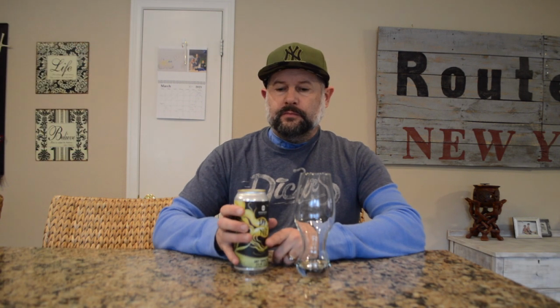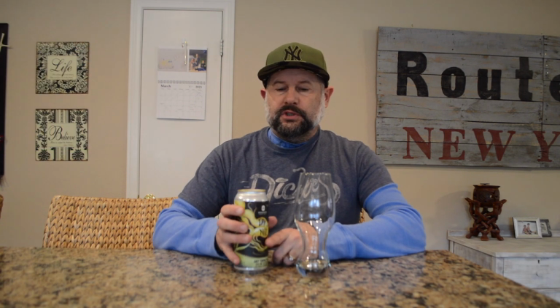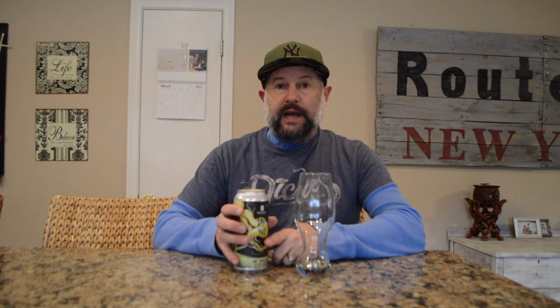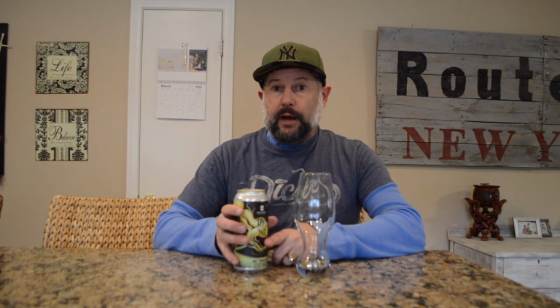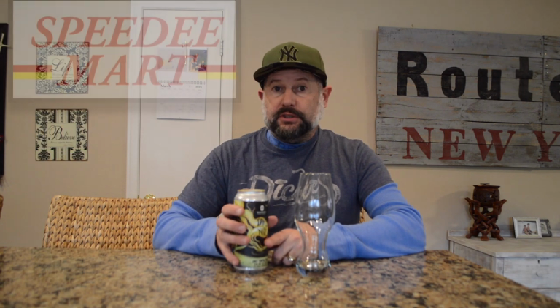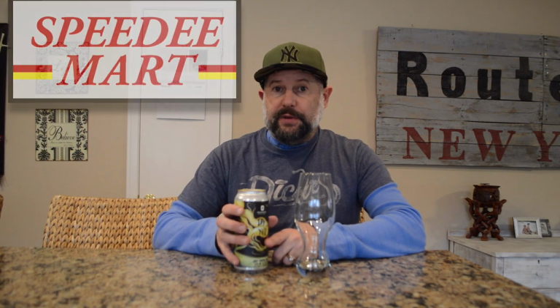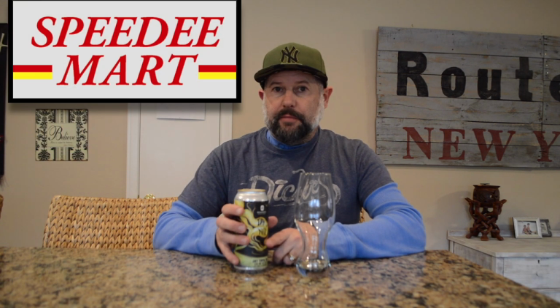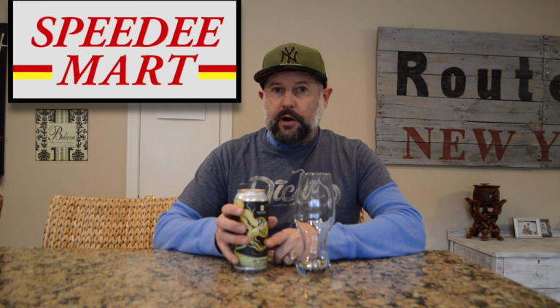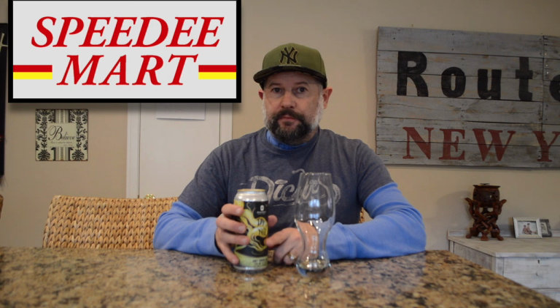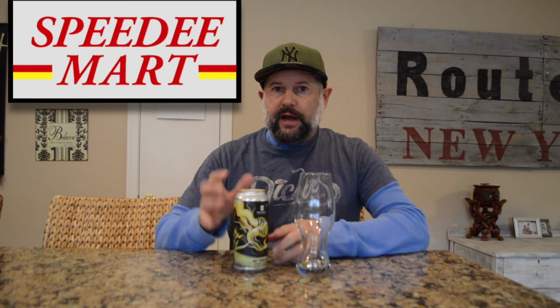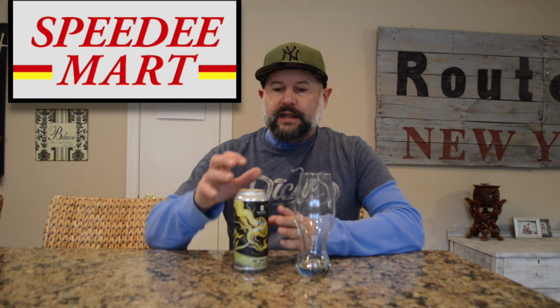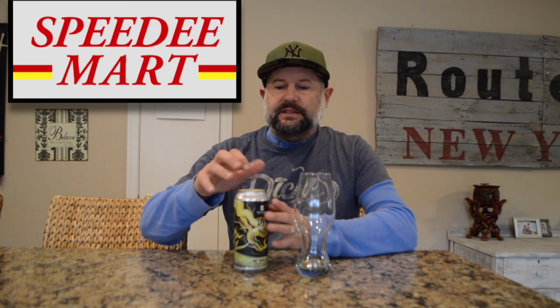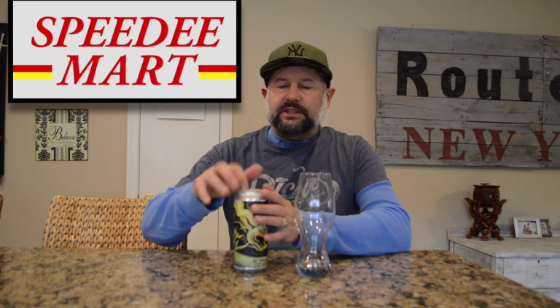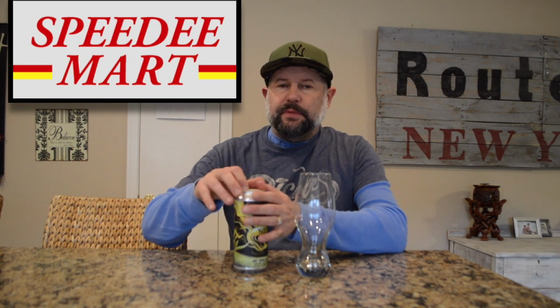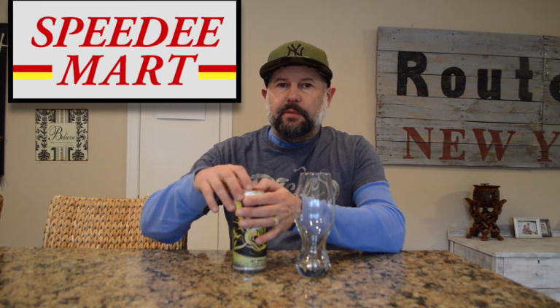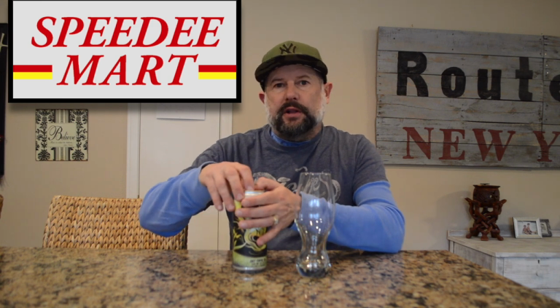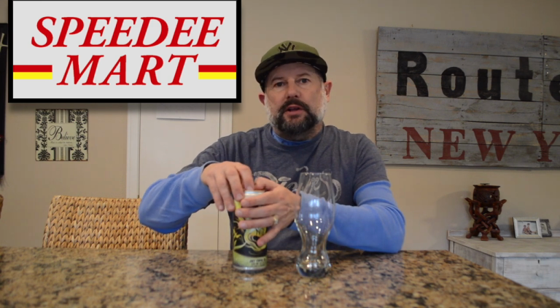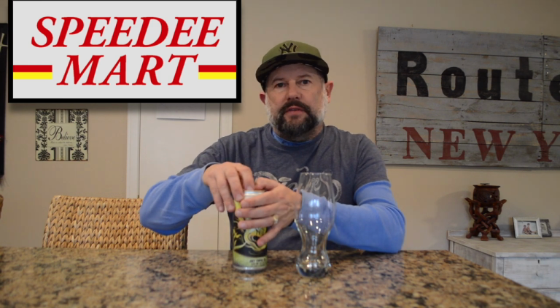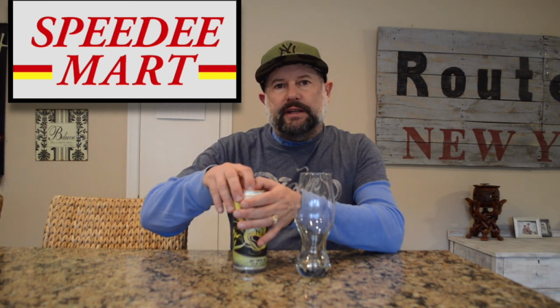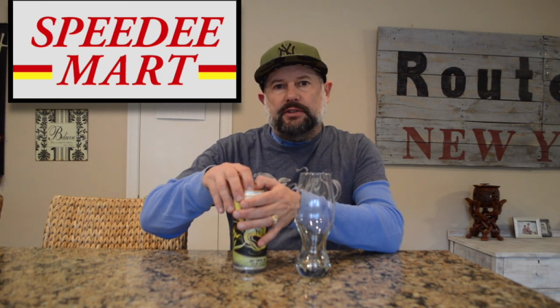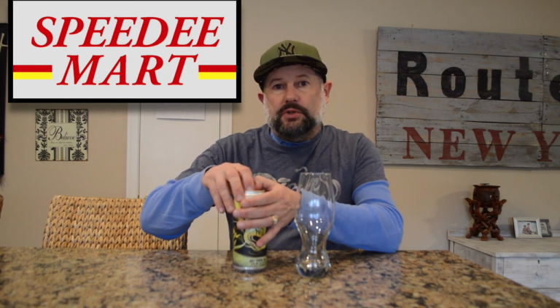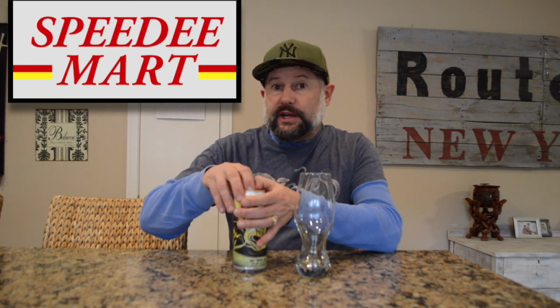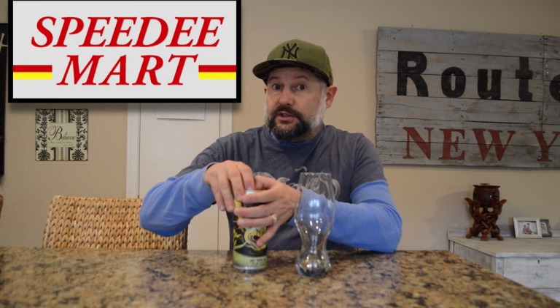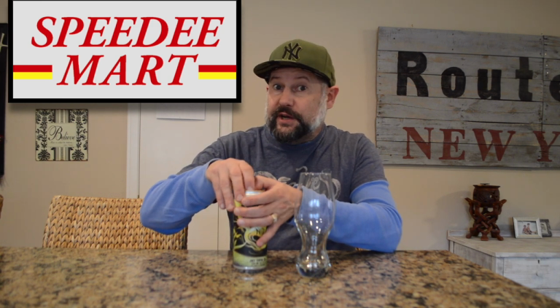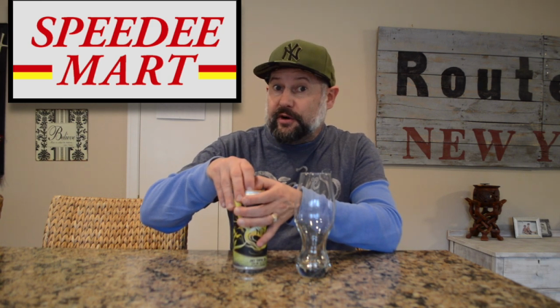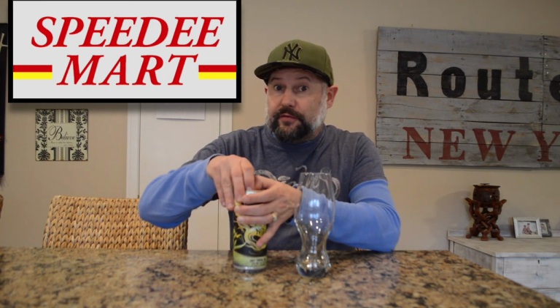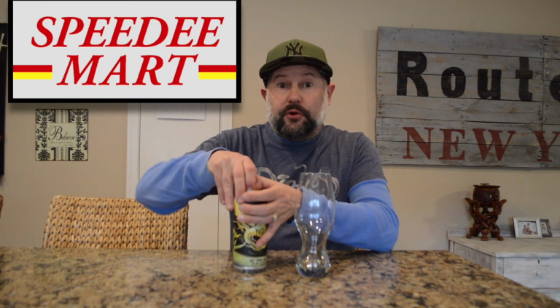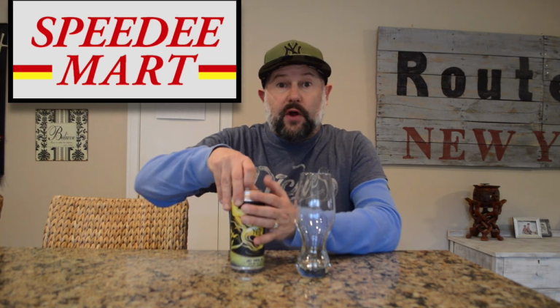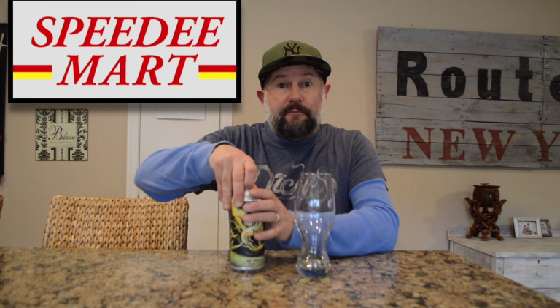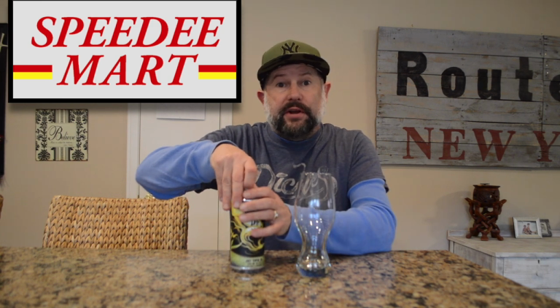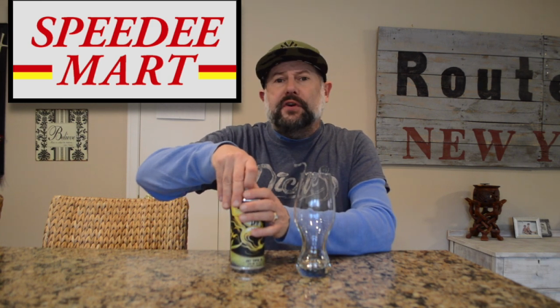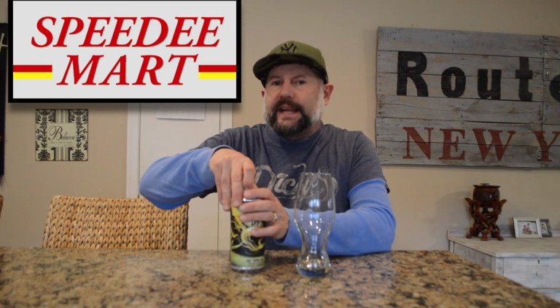Shout out to Speedy Mart. I got this at Speedy Mart in Las Vegas, so check out Speedy Mart for your craft beer needs.